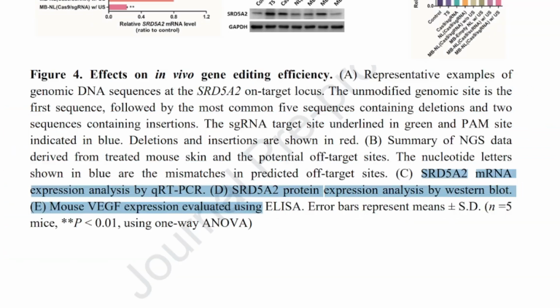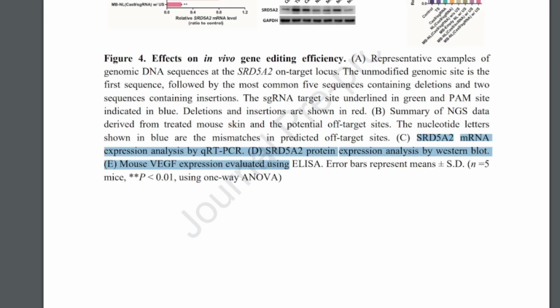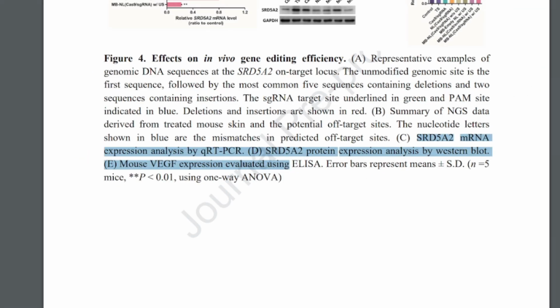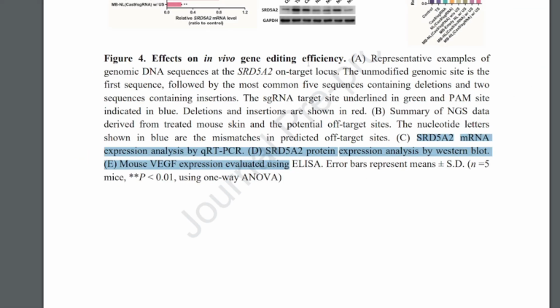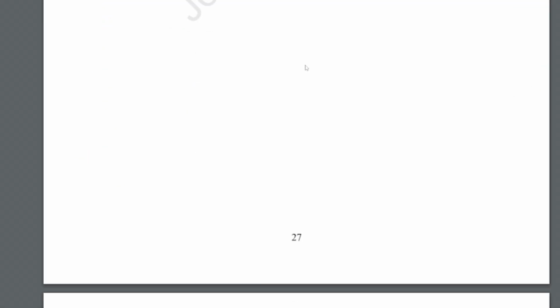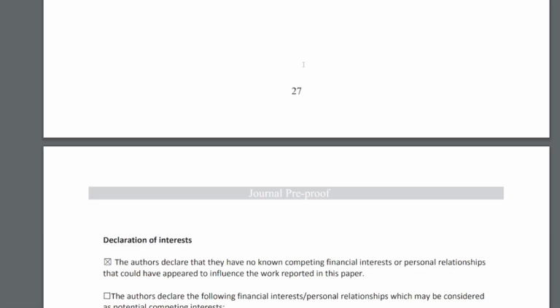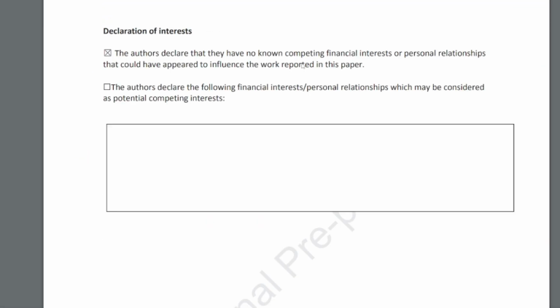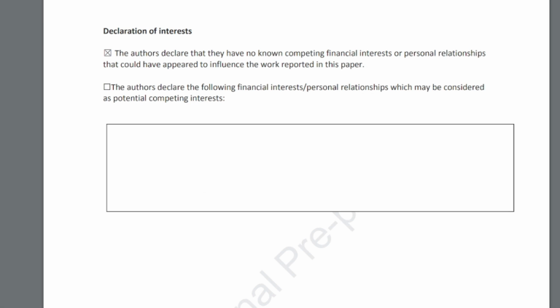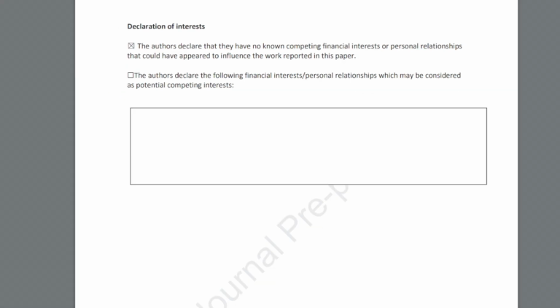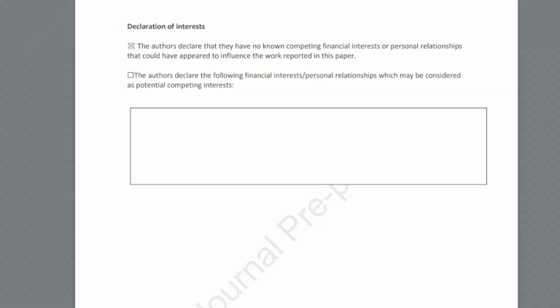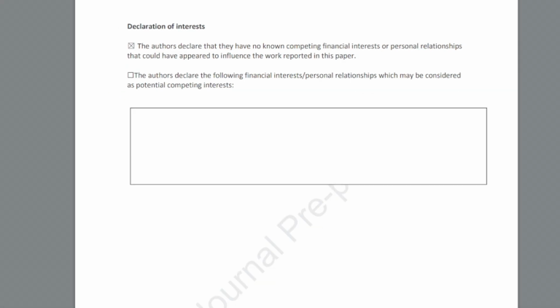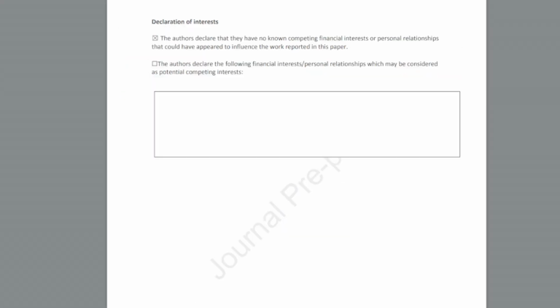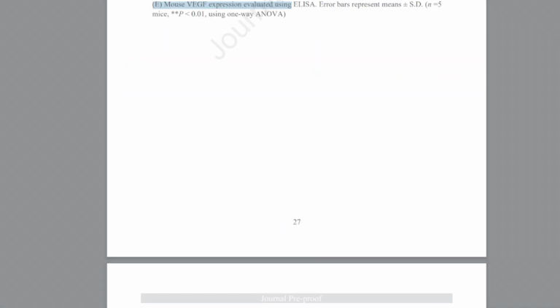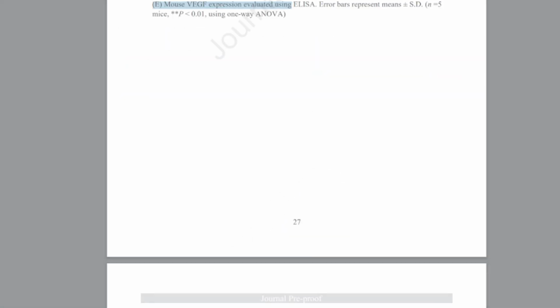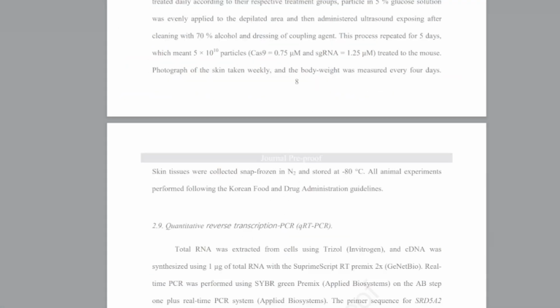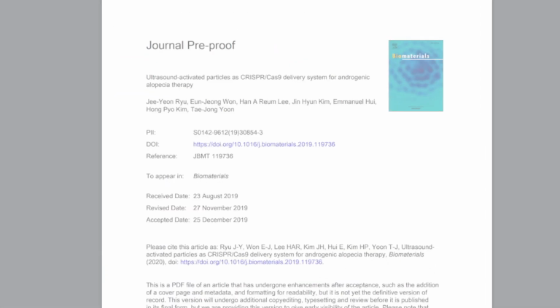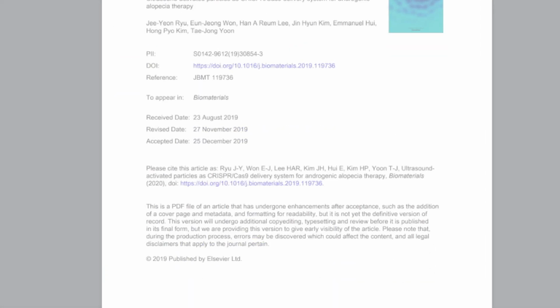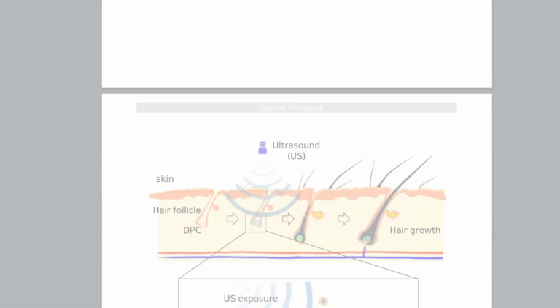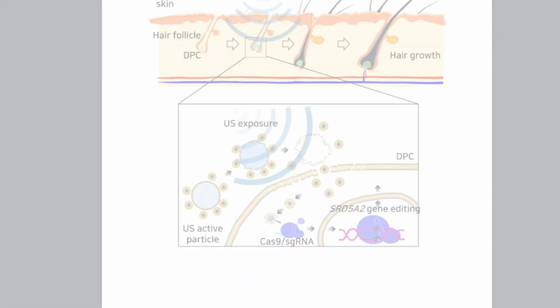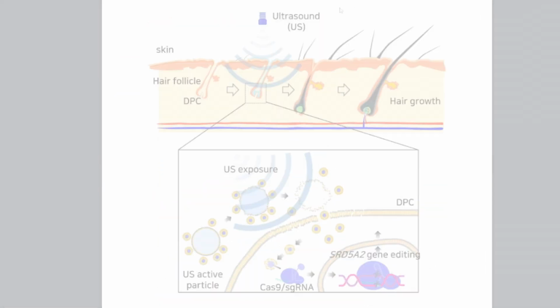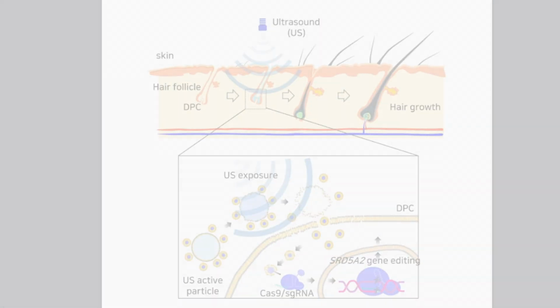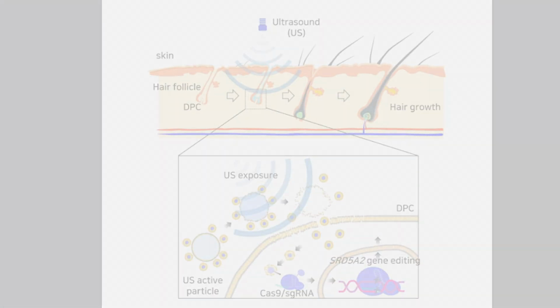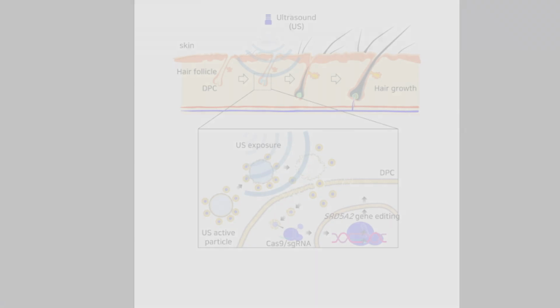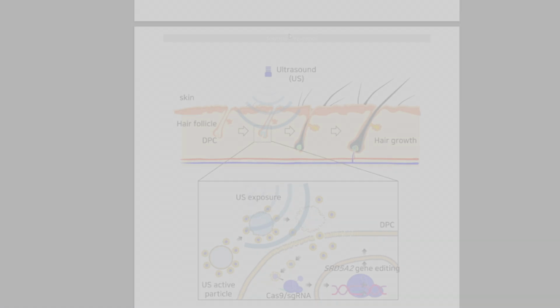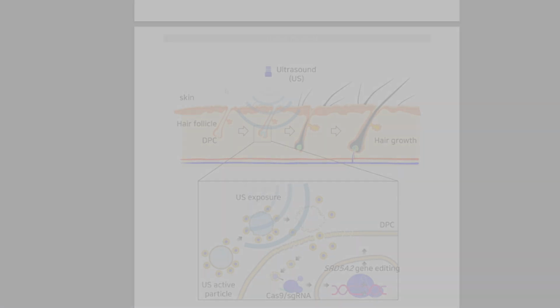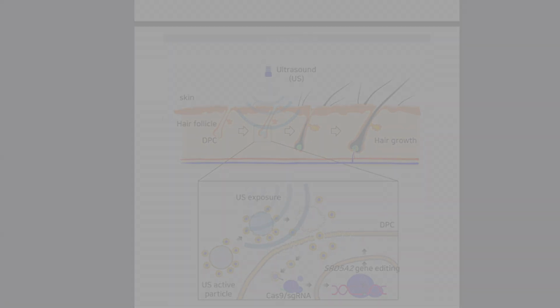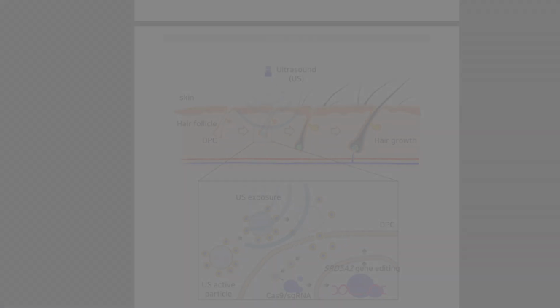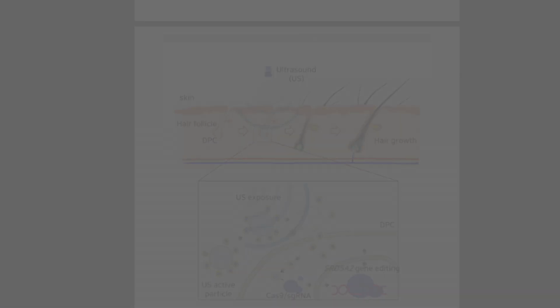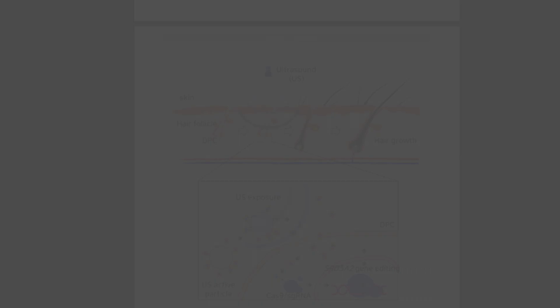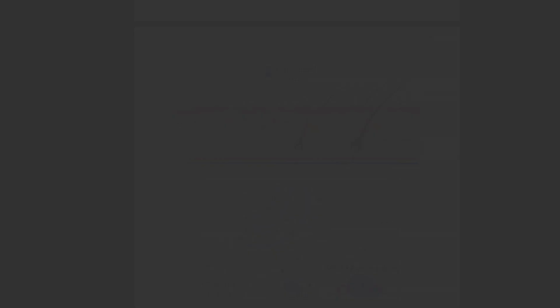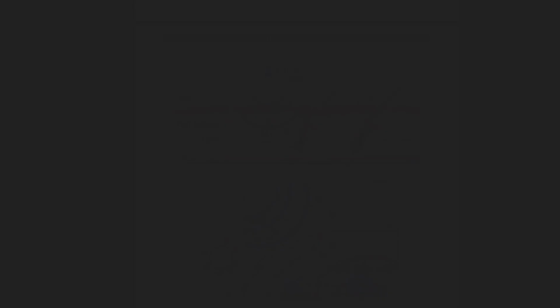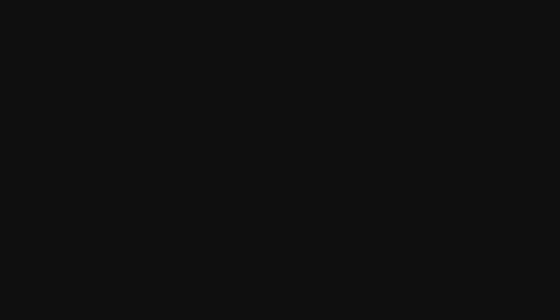Obviously it would have to be safe and non-mutagenic. But this is excellent news.